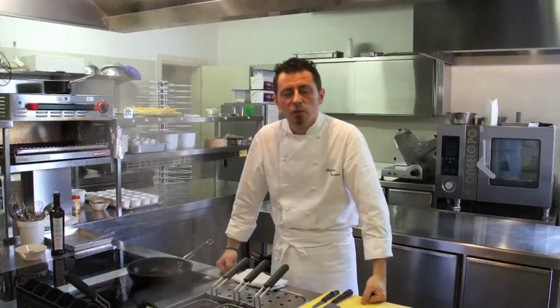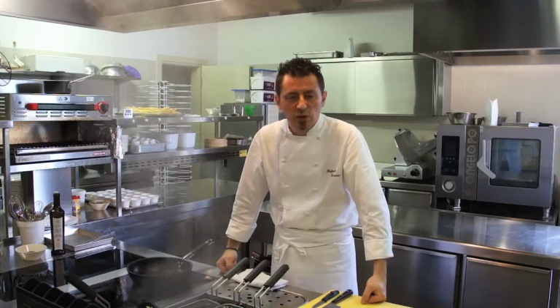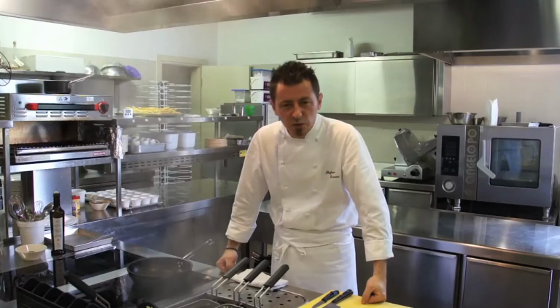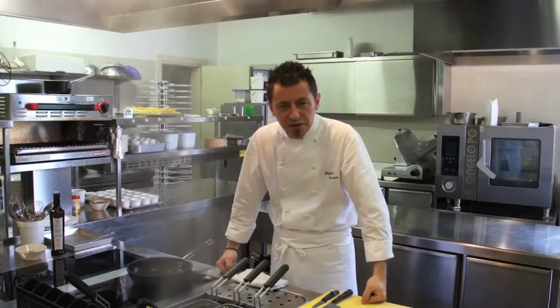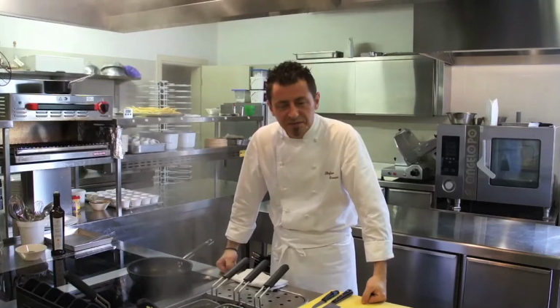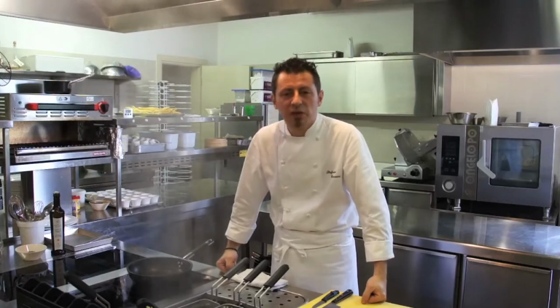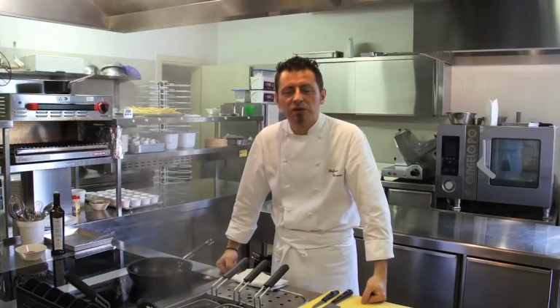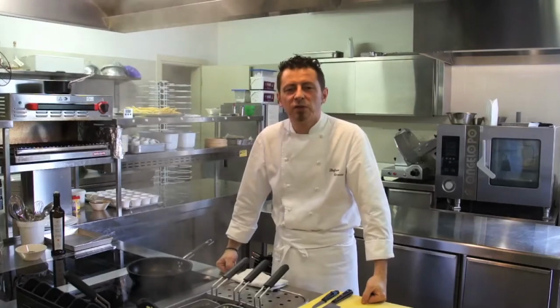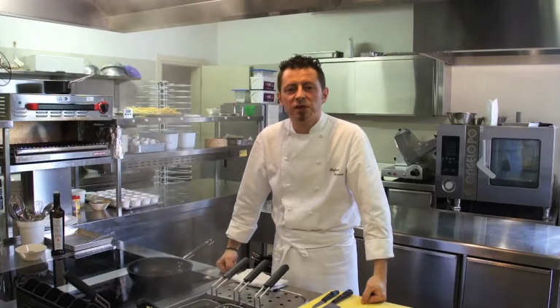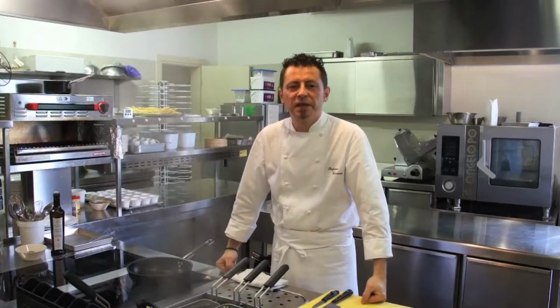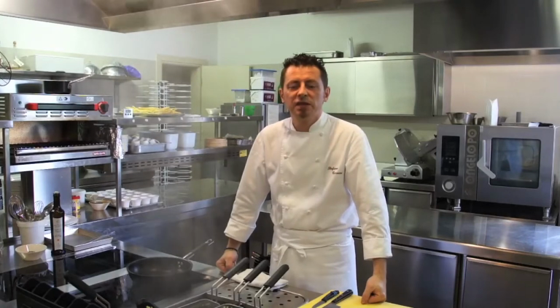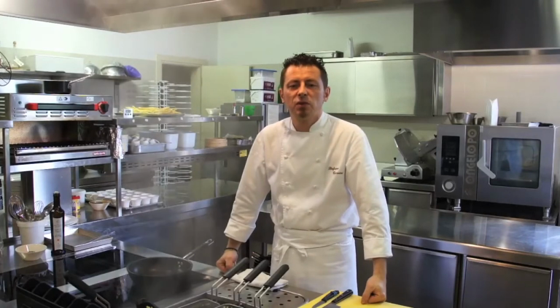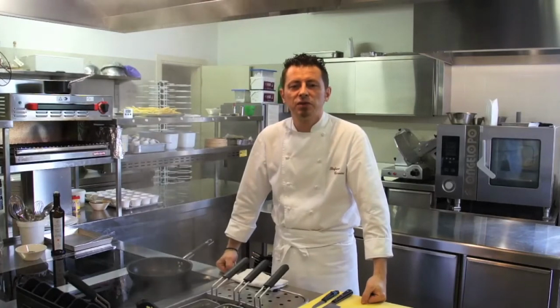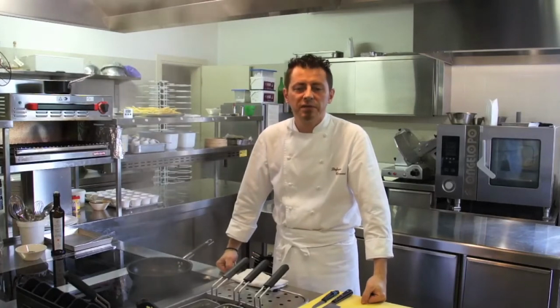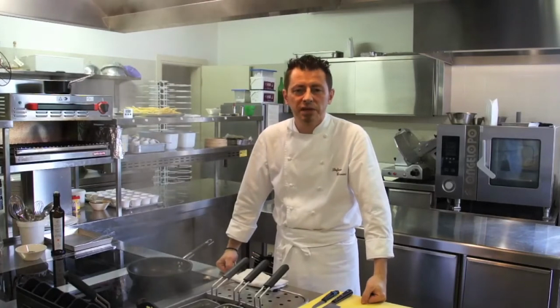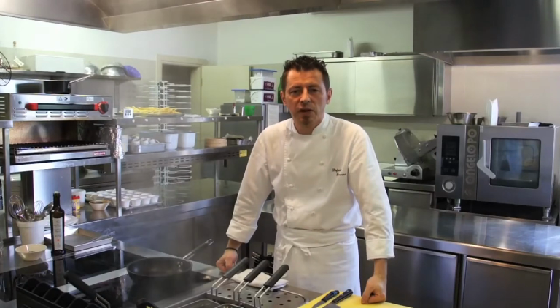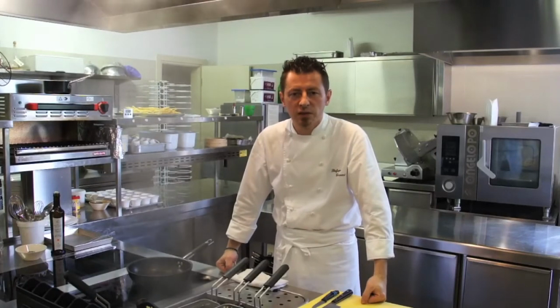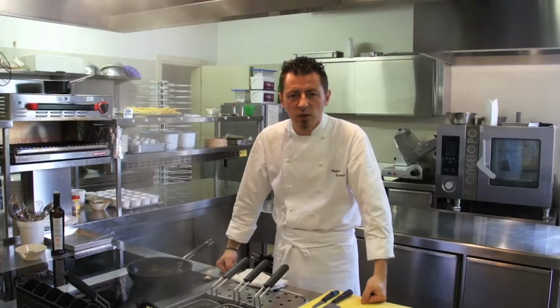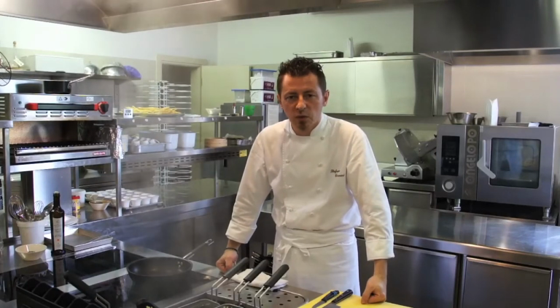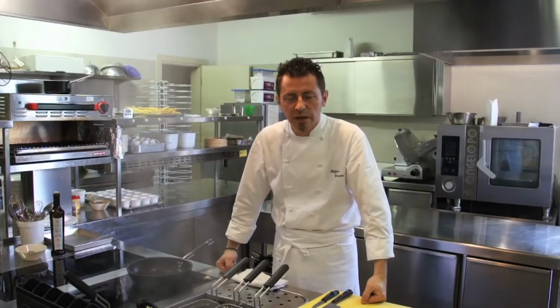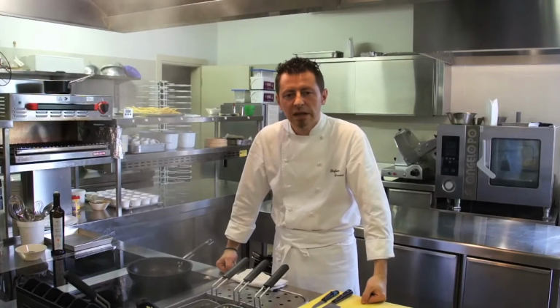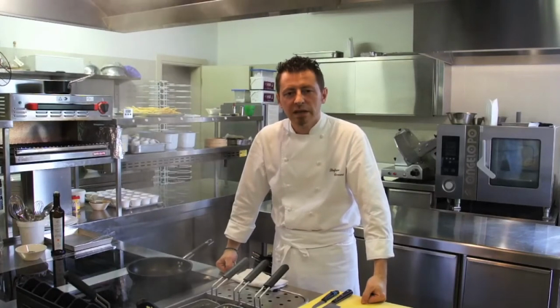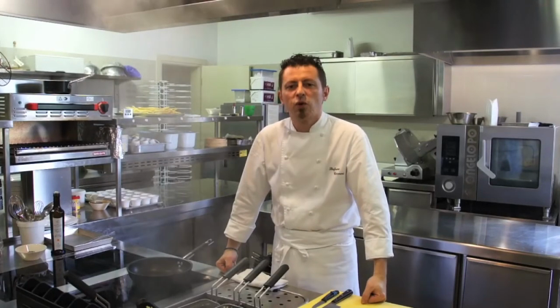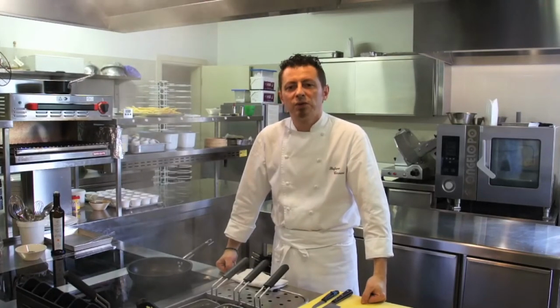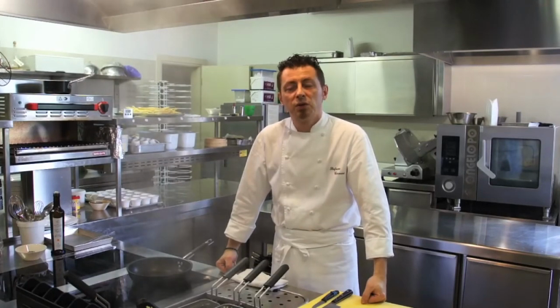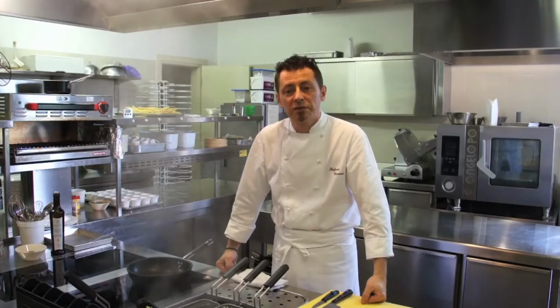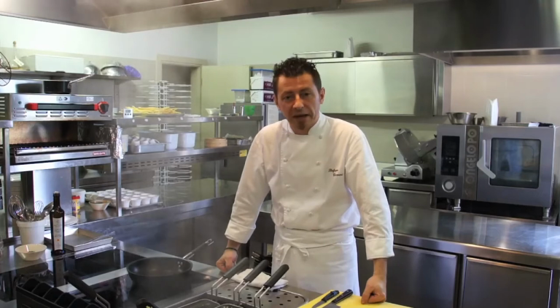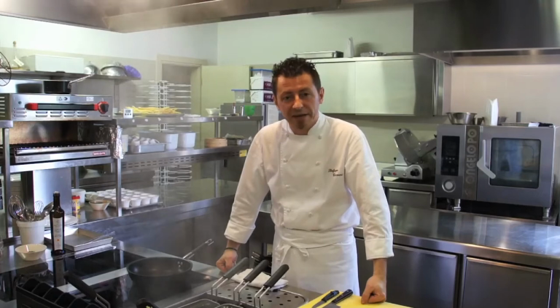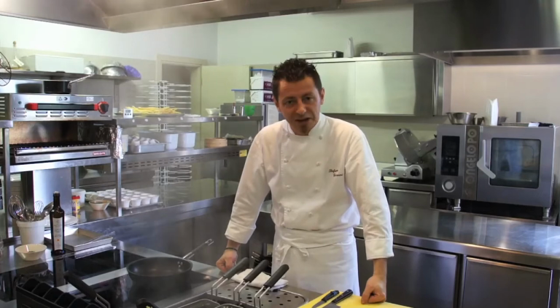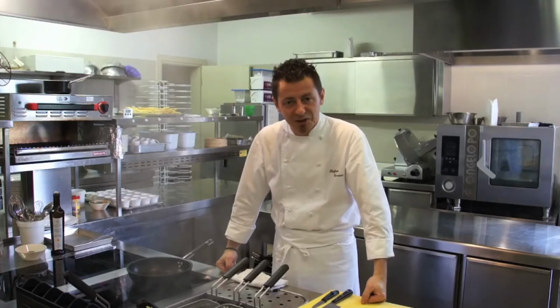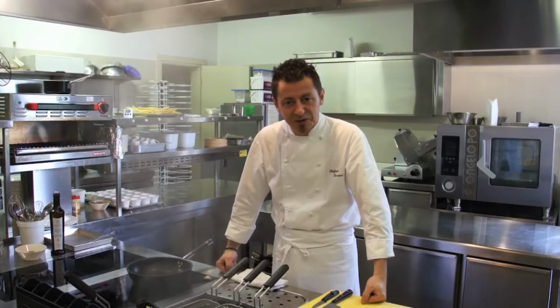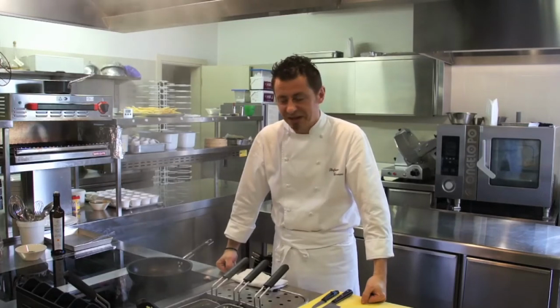Buongiorno a tutti, mi chiamo Stefano Cervelli, sono lo chef del ristorante Di Colombe di Borgonato di Corte Franca, Franciacorta.